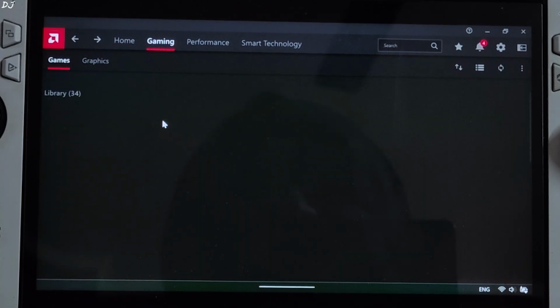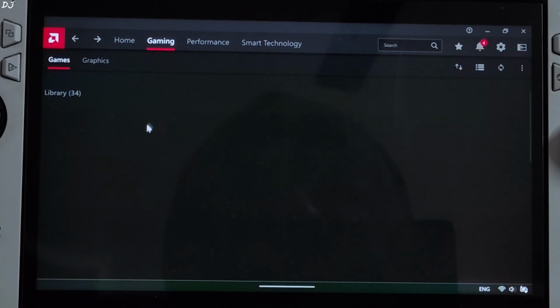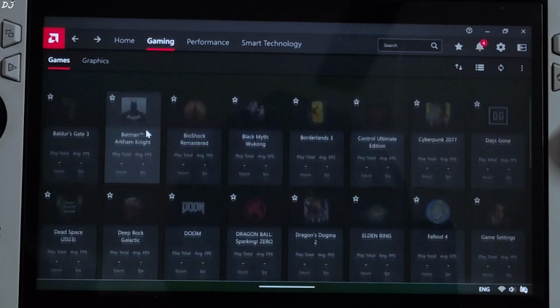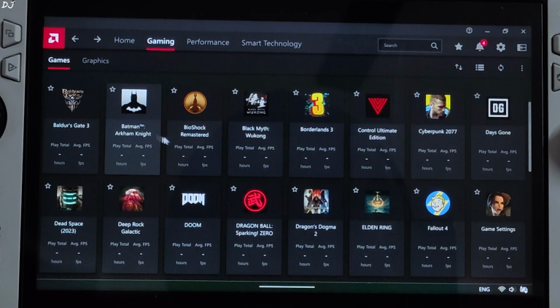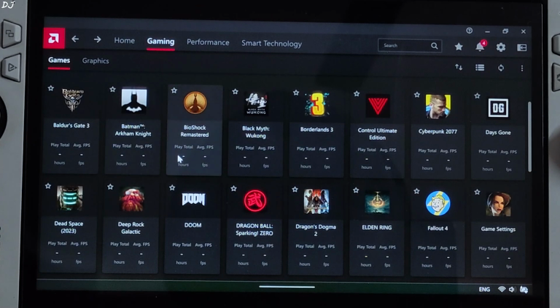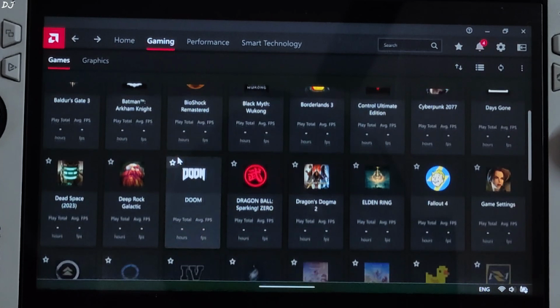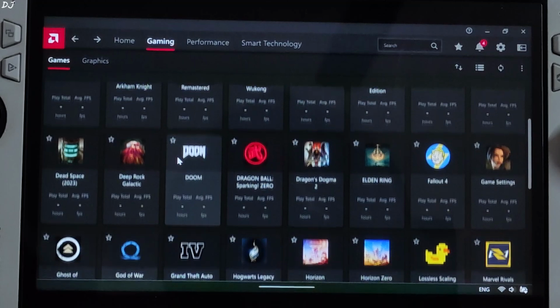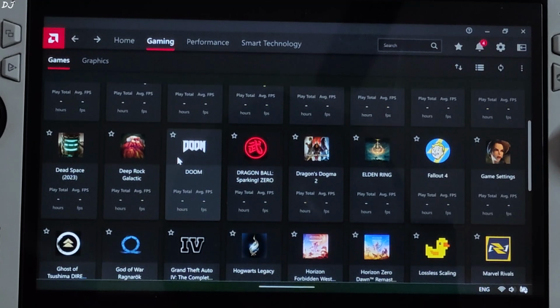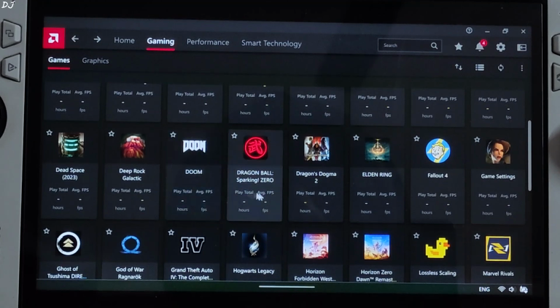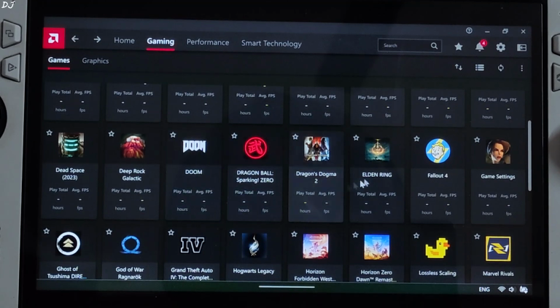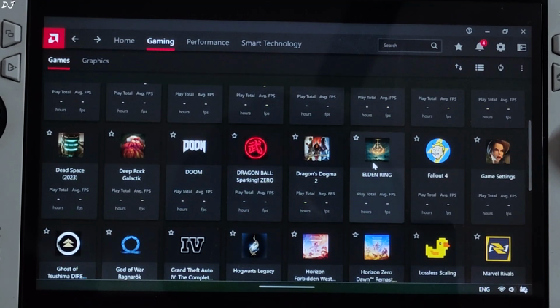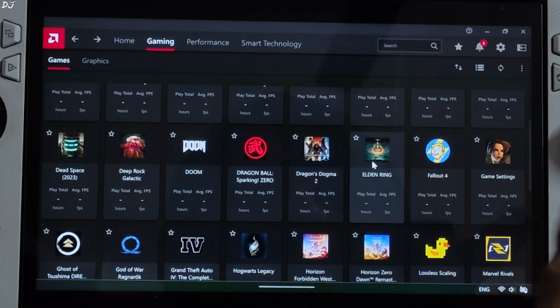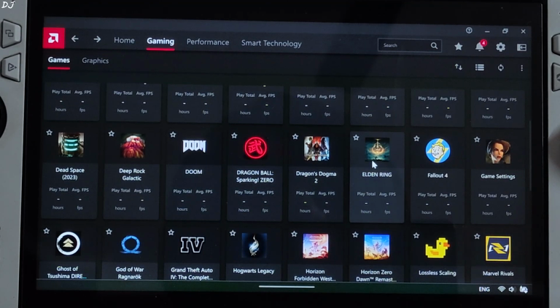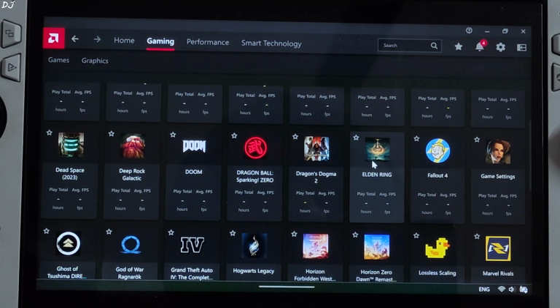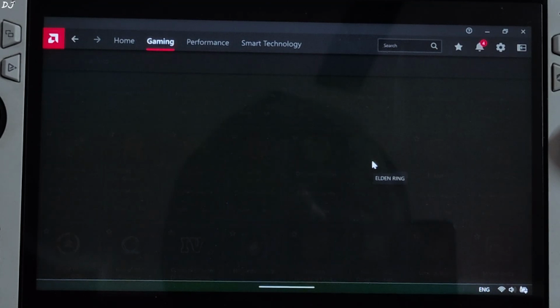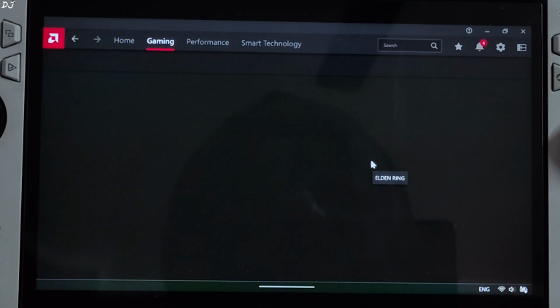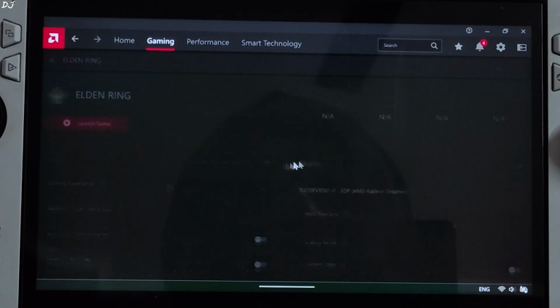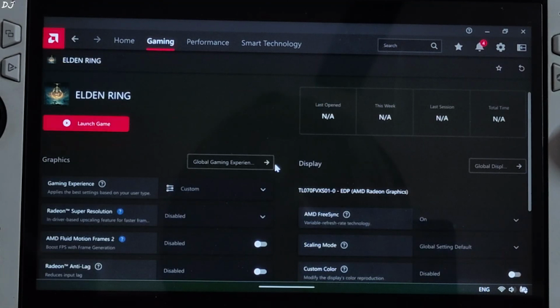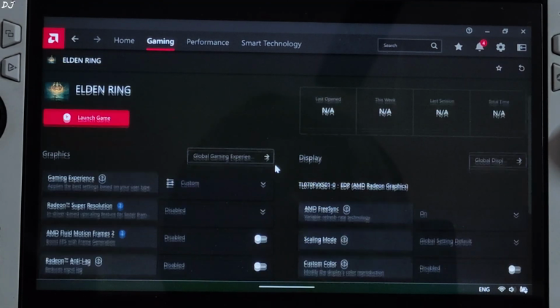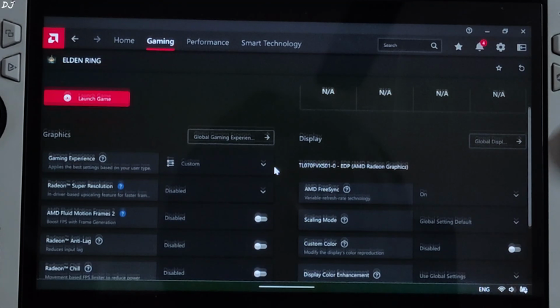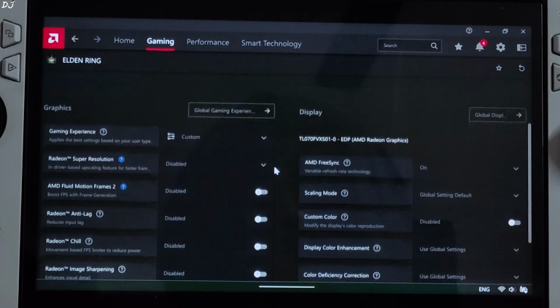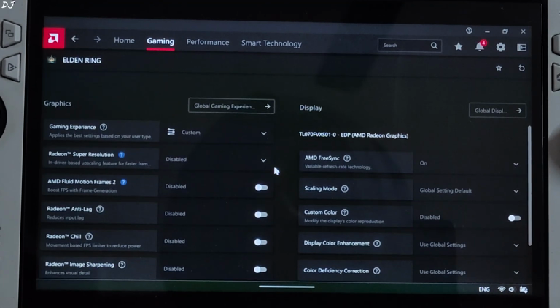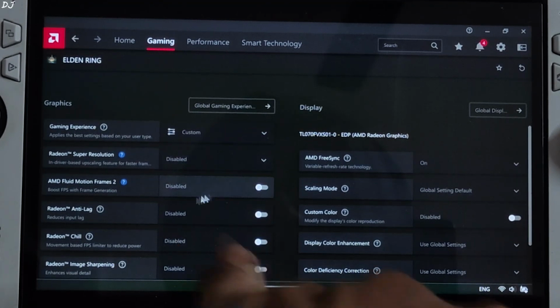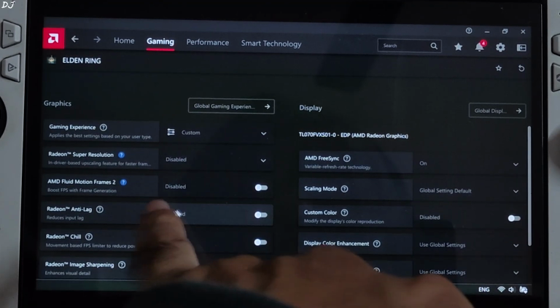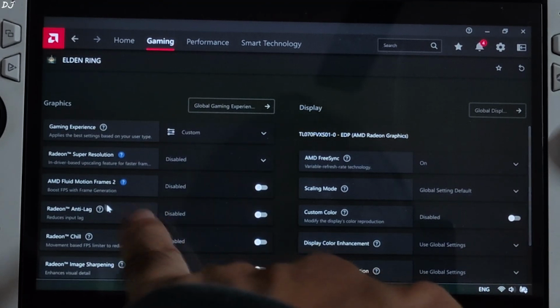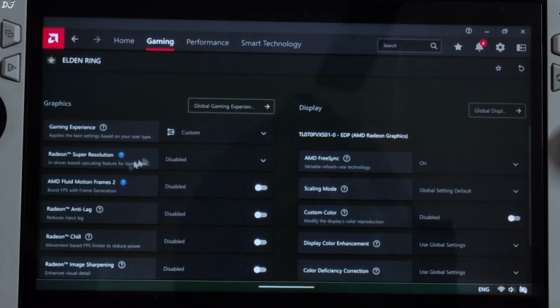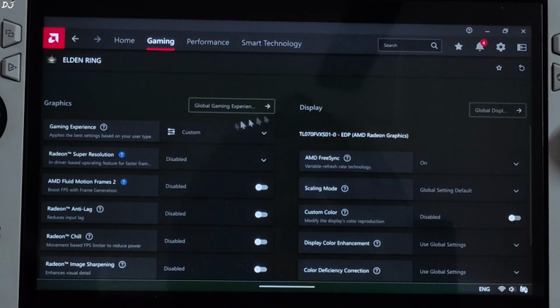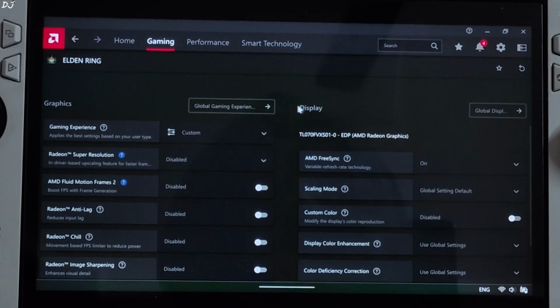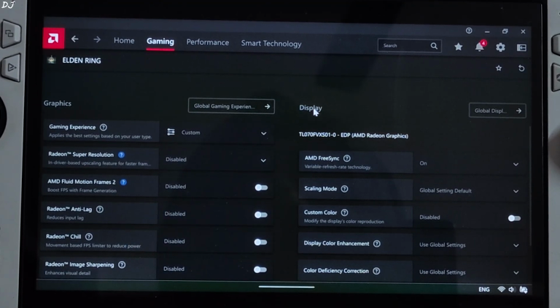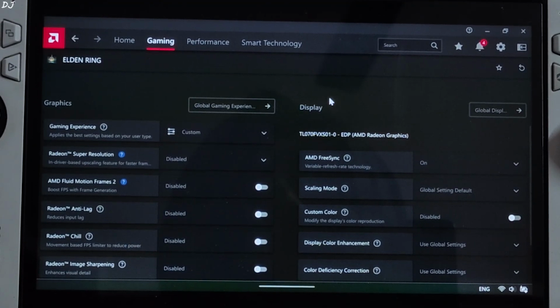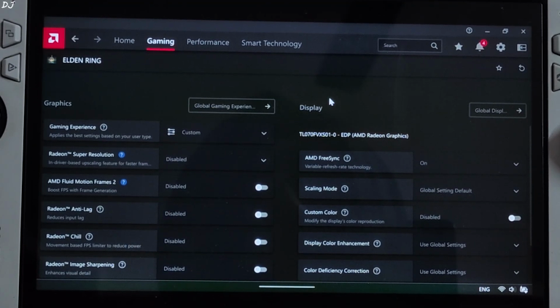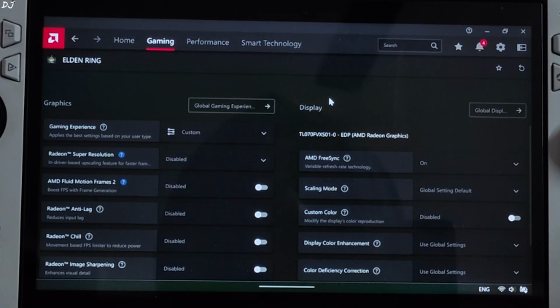Open any game's Adrenaline profile — I'll select Elden Ring. Here you should be seeing AFMF2. There you go.